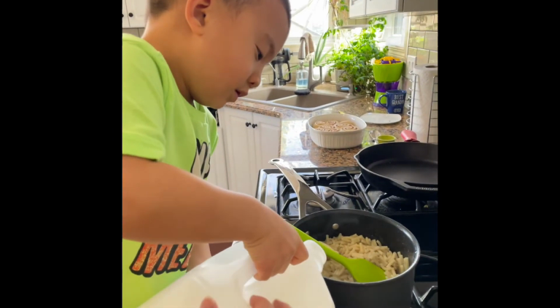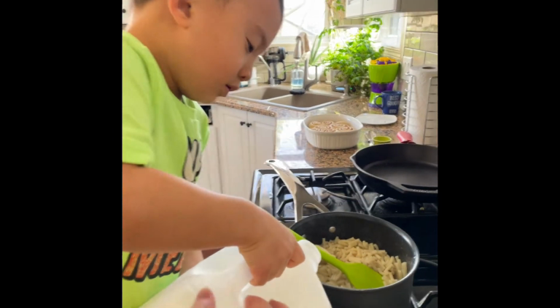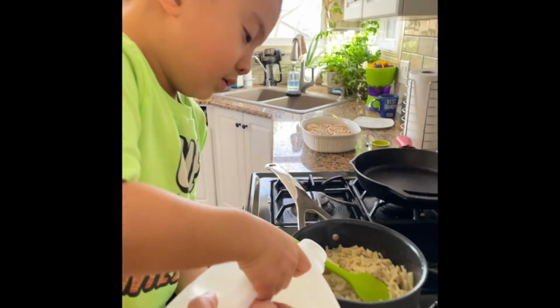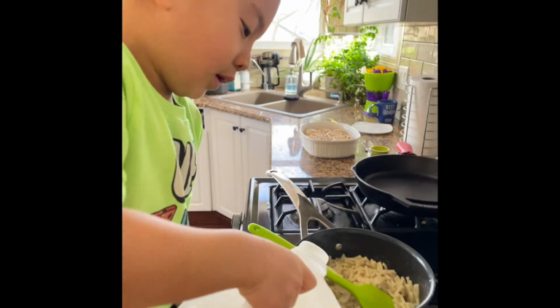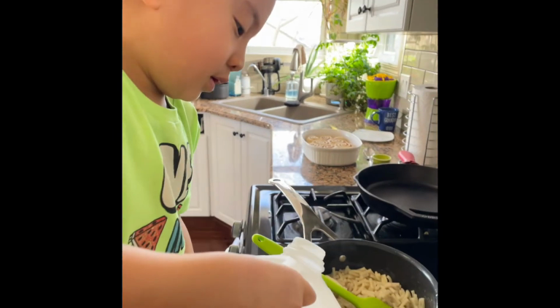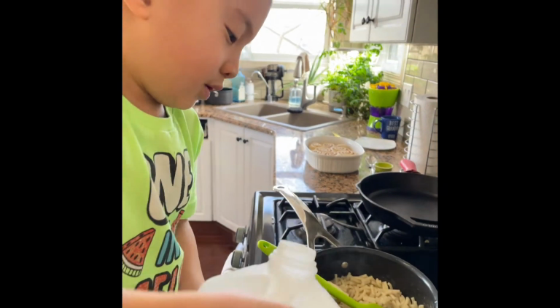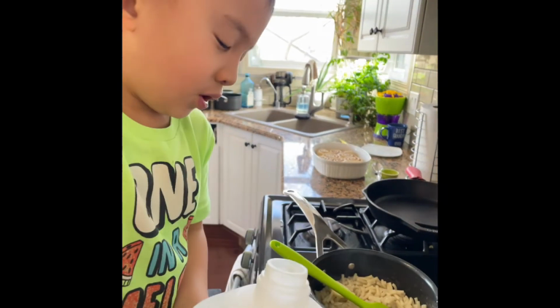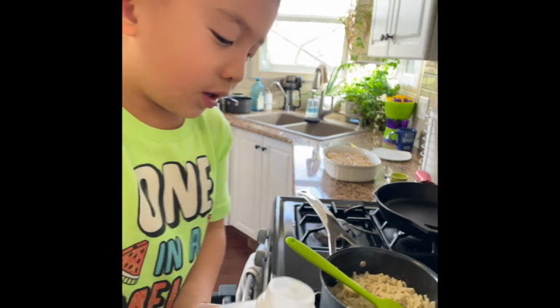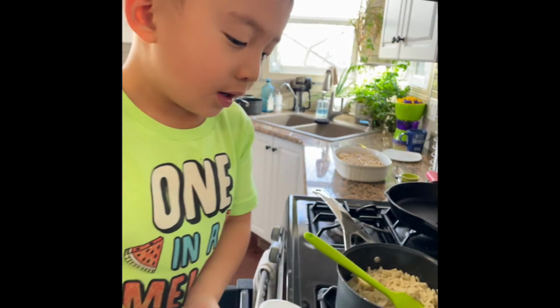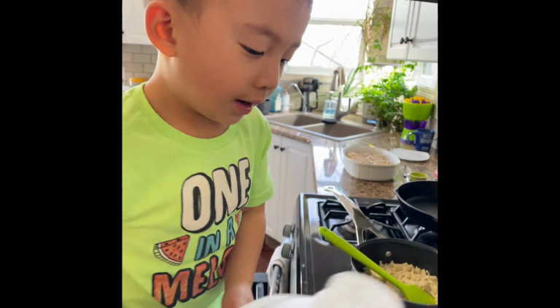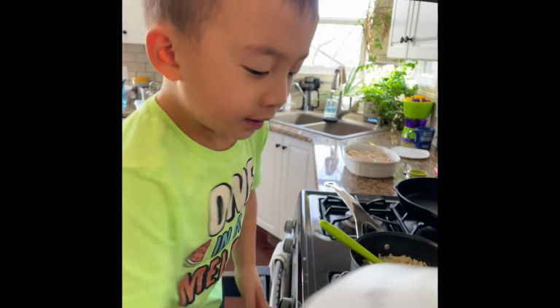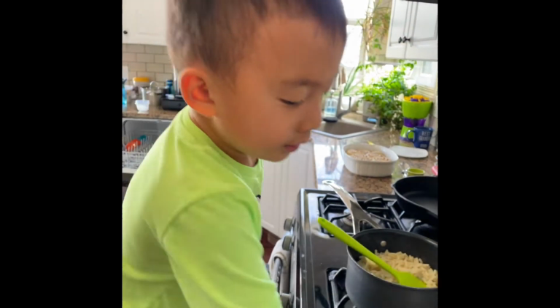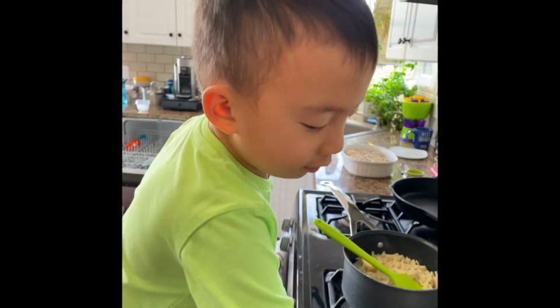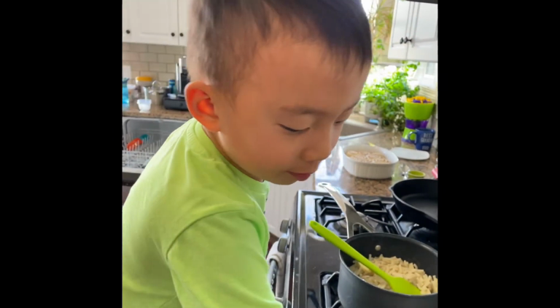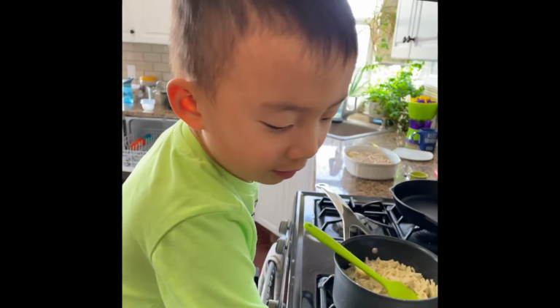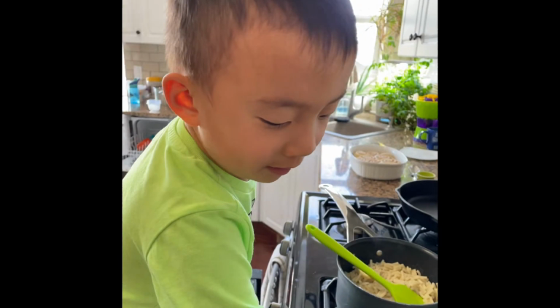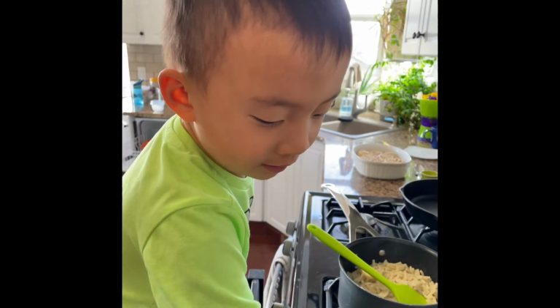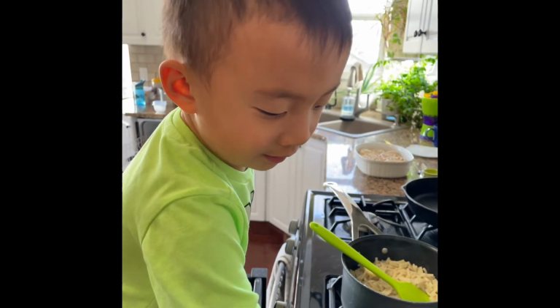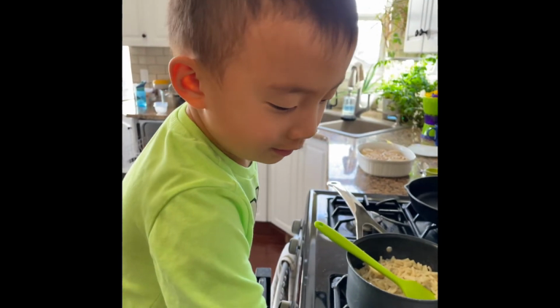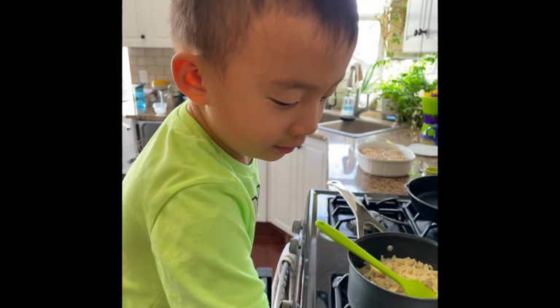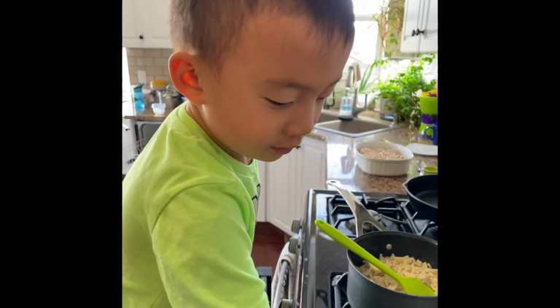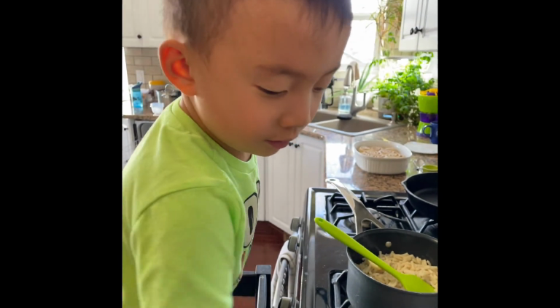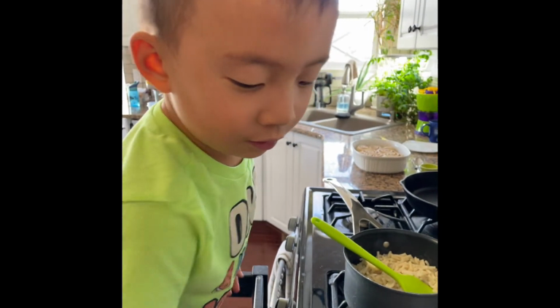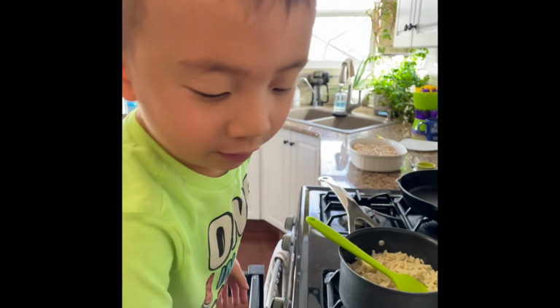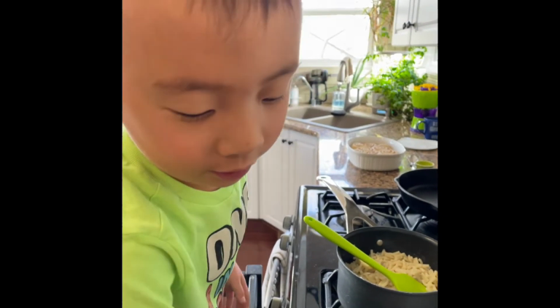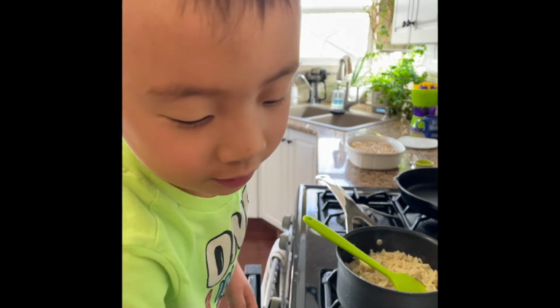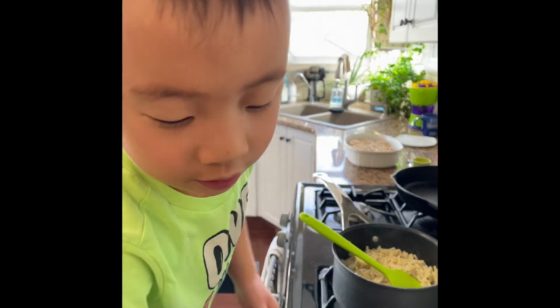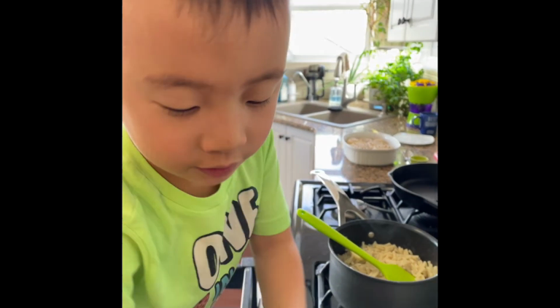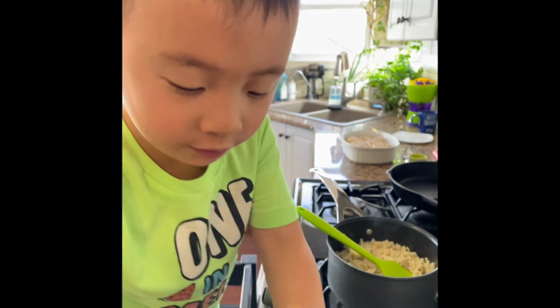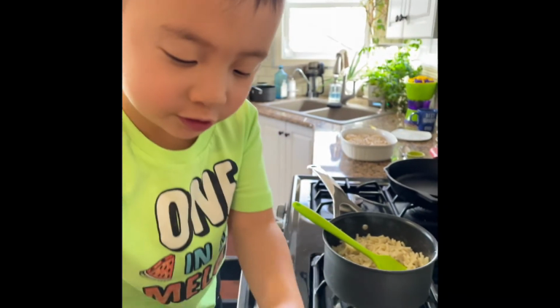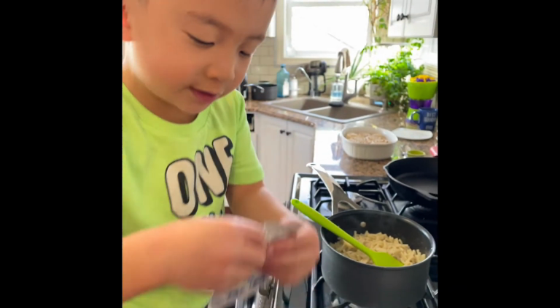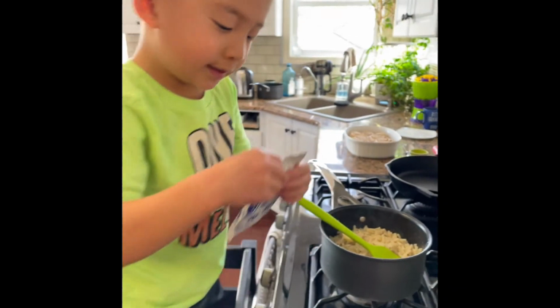The milk is kind of heavy. Stop, stop, stop — it's good. And now let's put the bacon in. Now the cheese.